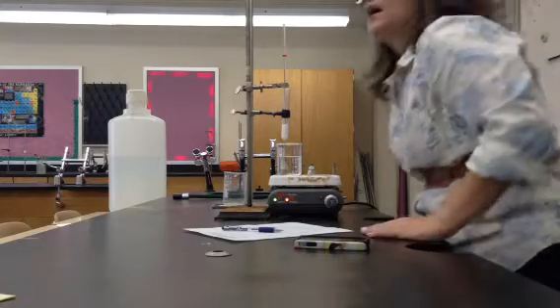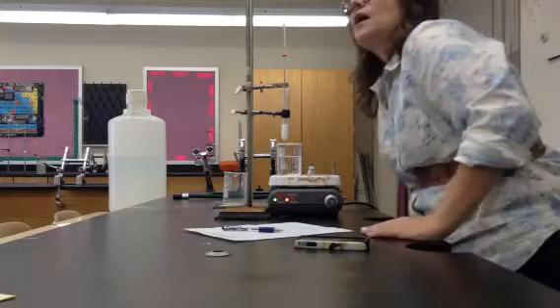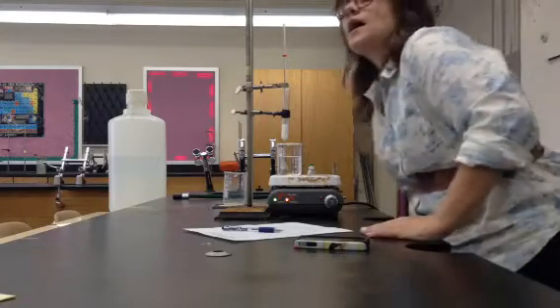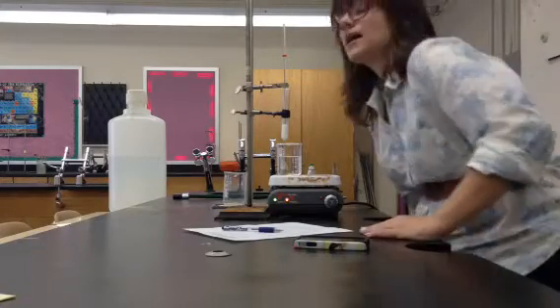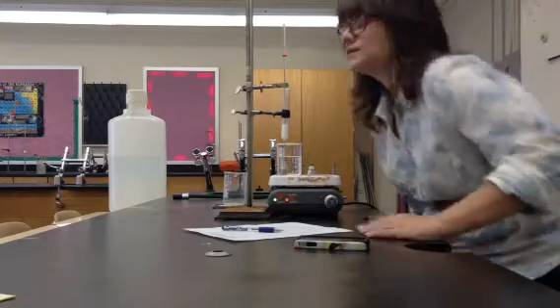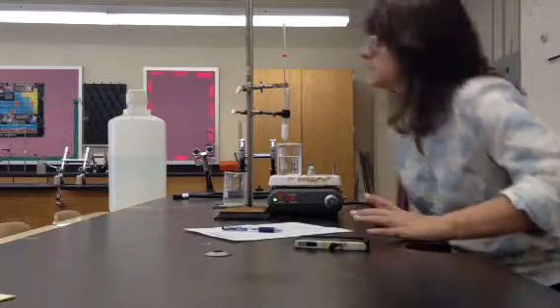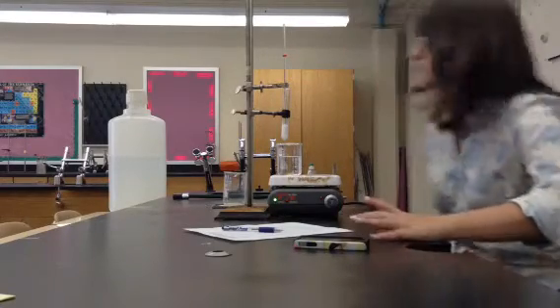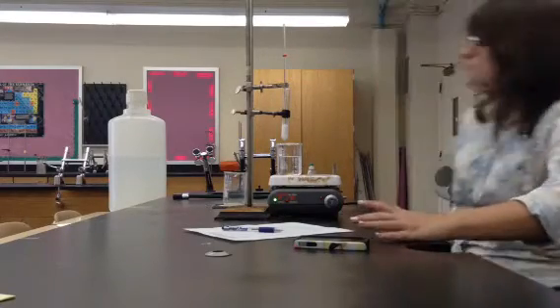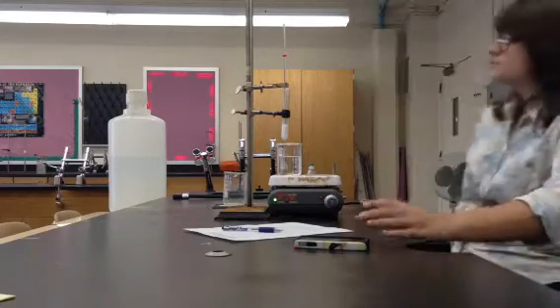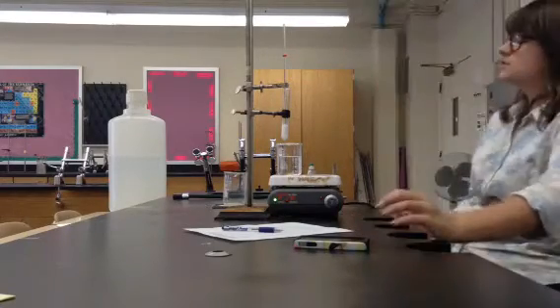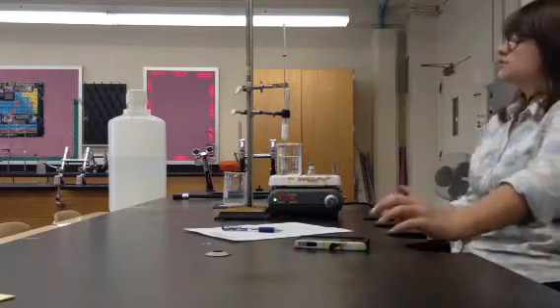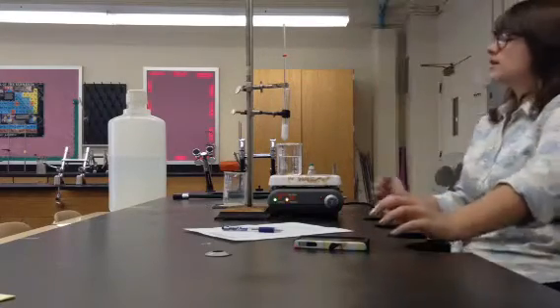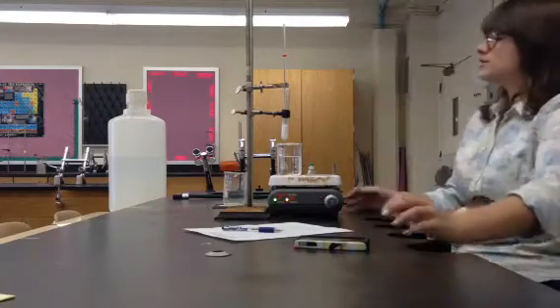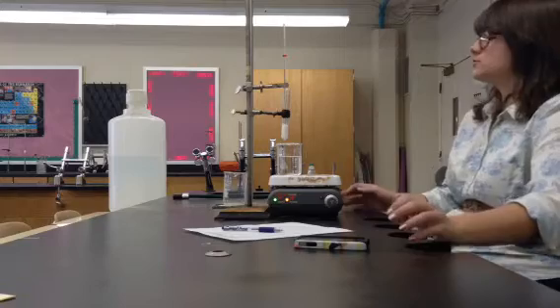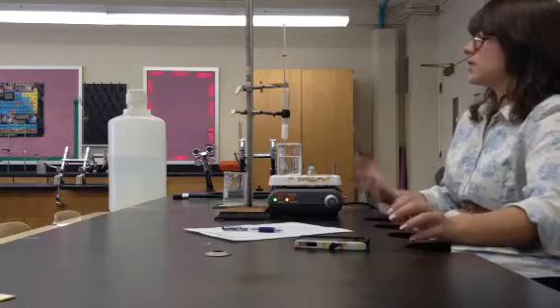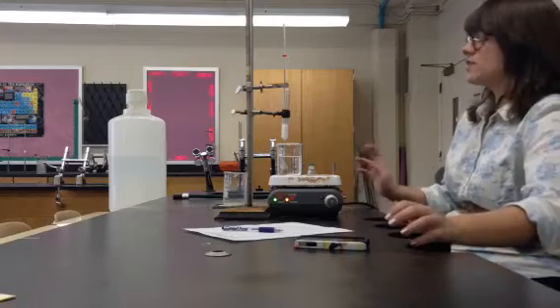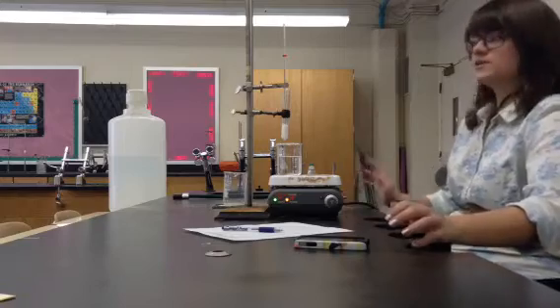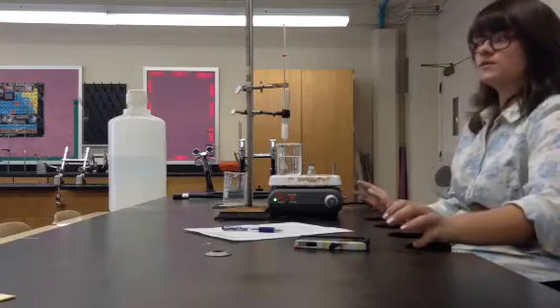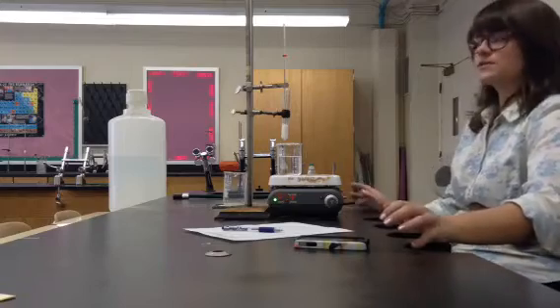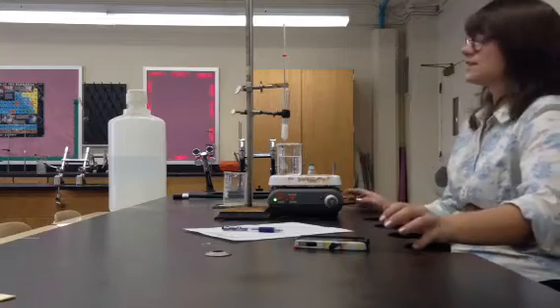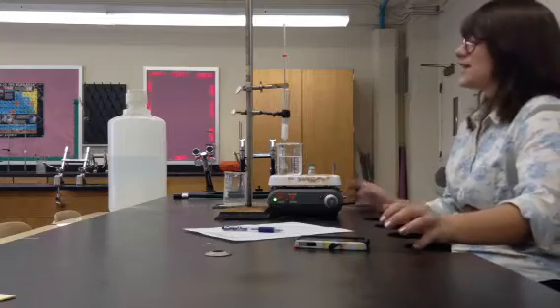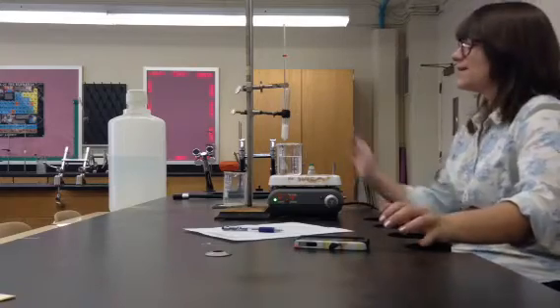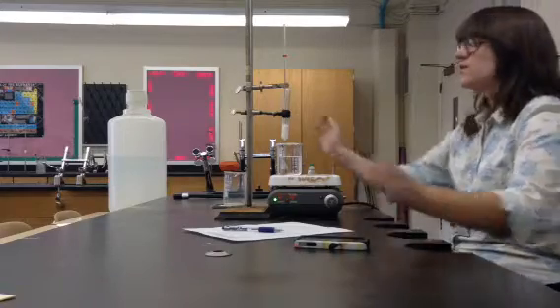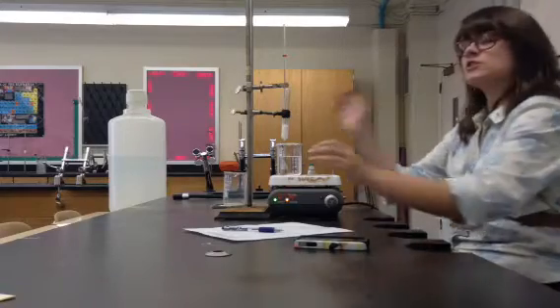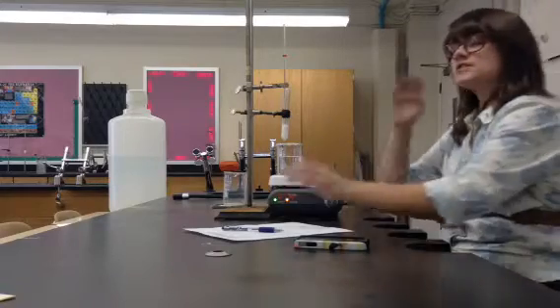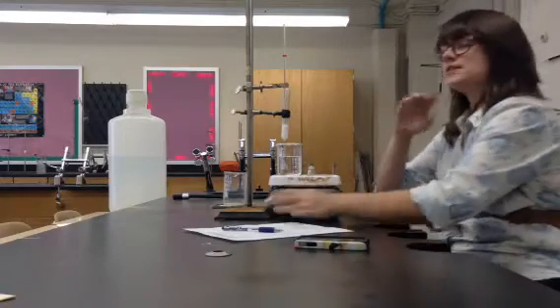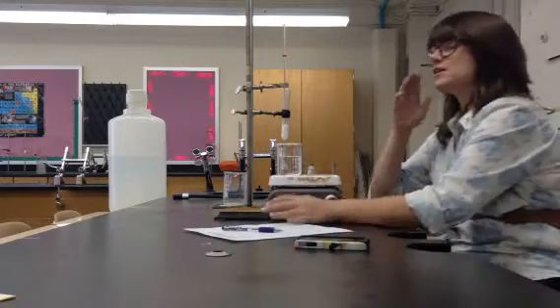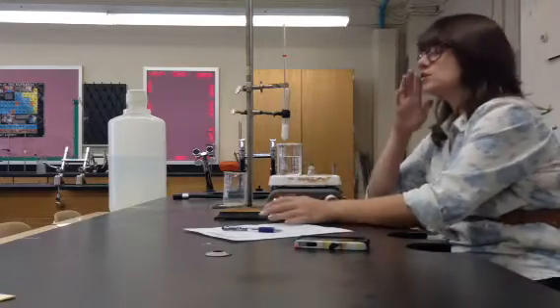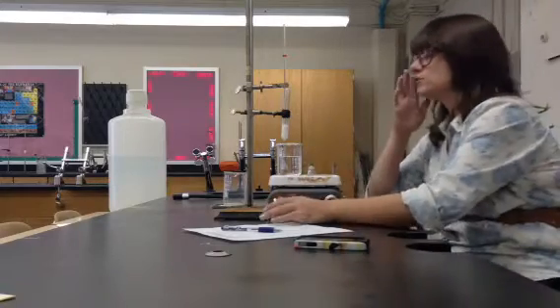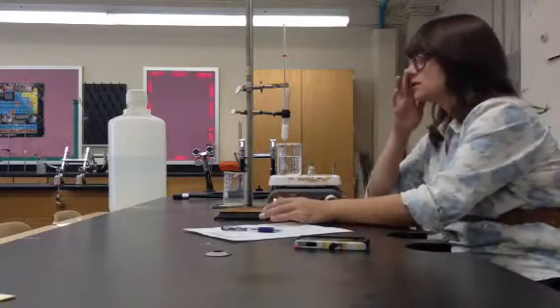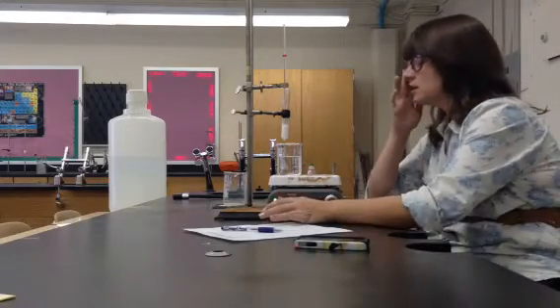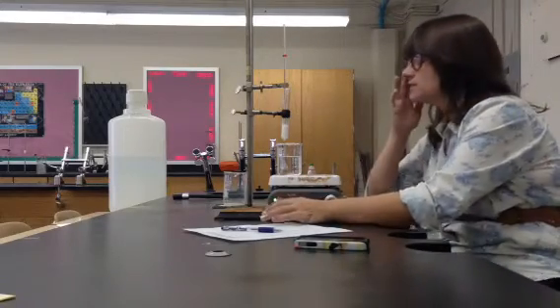Hi guys, I'm going to be teaching you how to do this week's lab, which is heating and cooling curves.